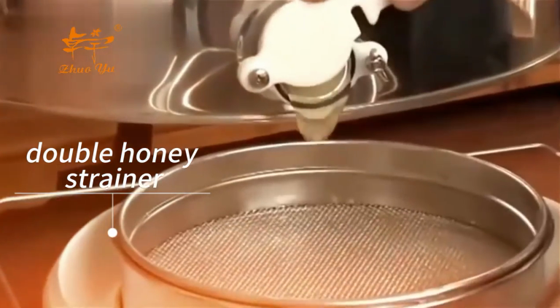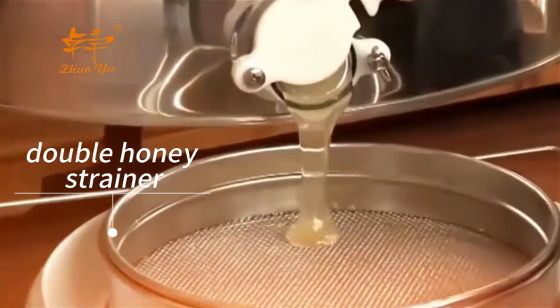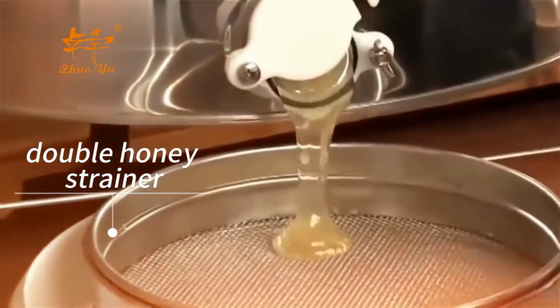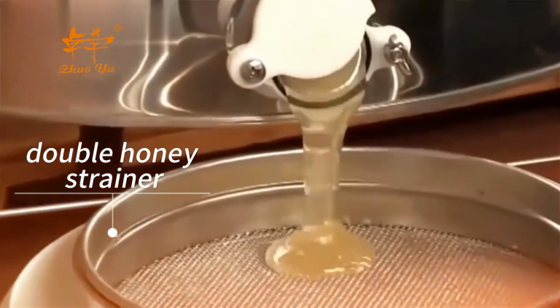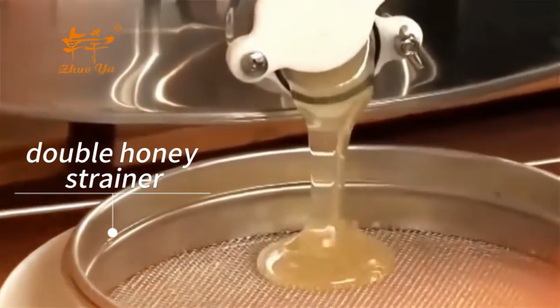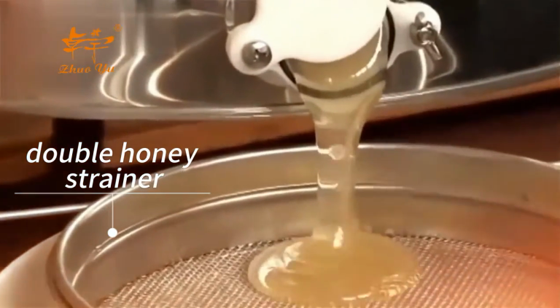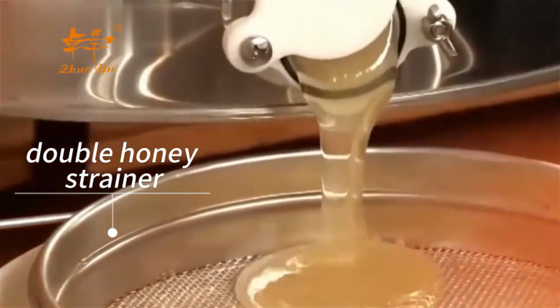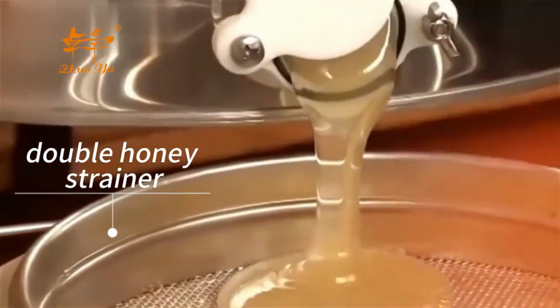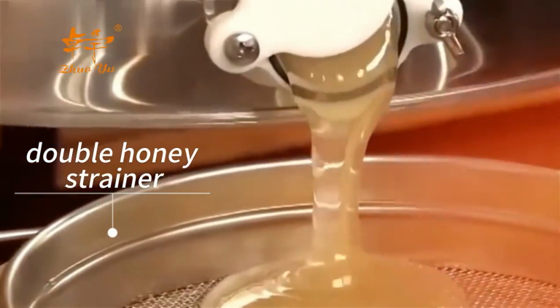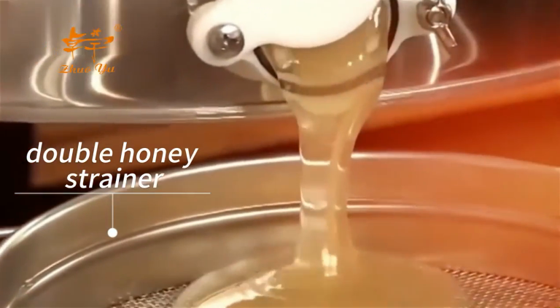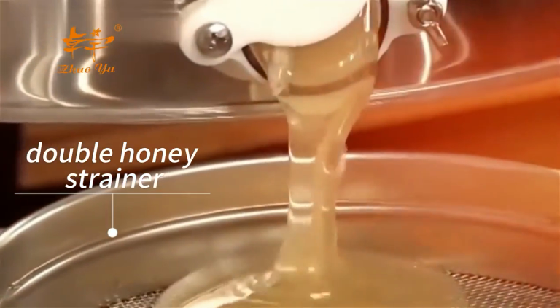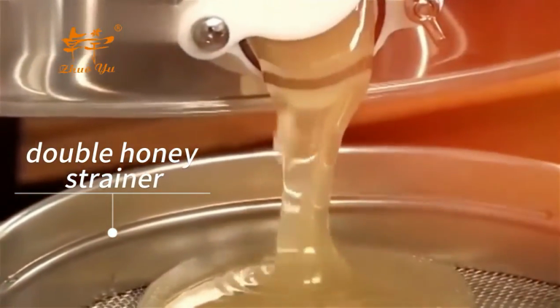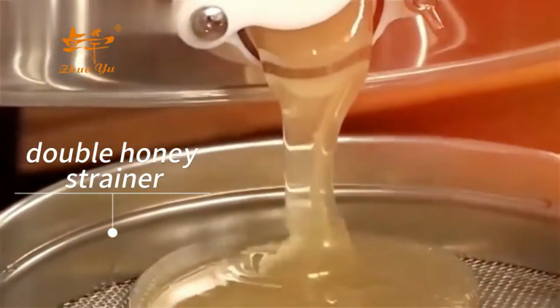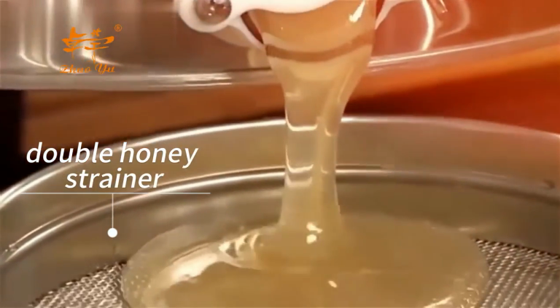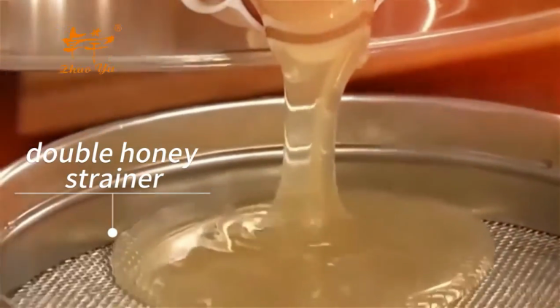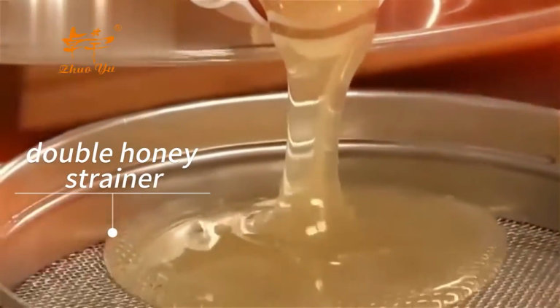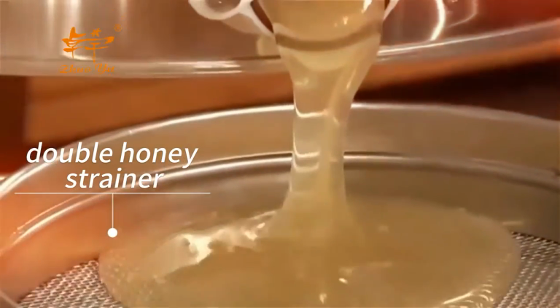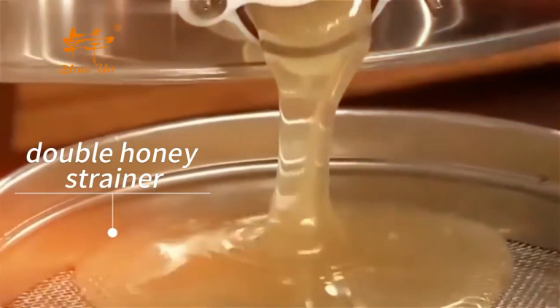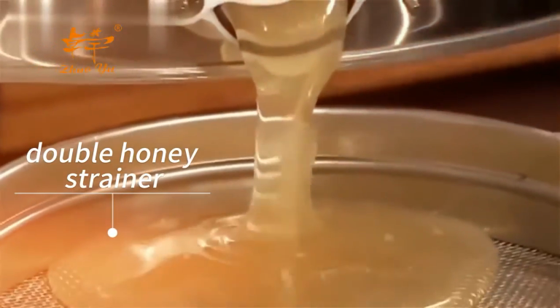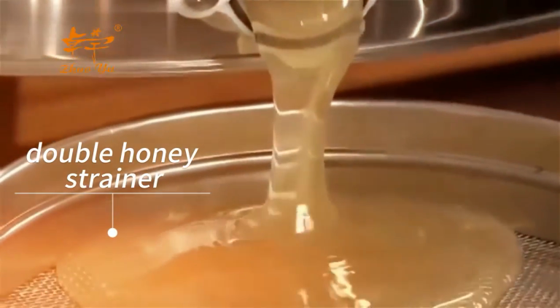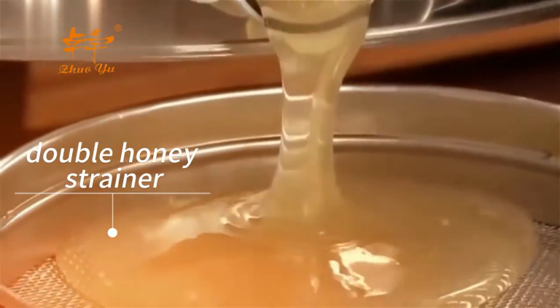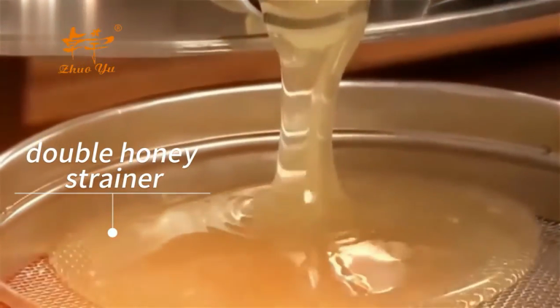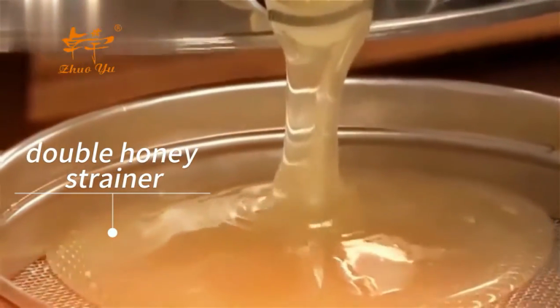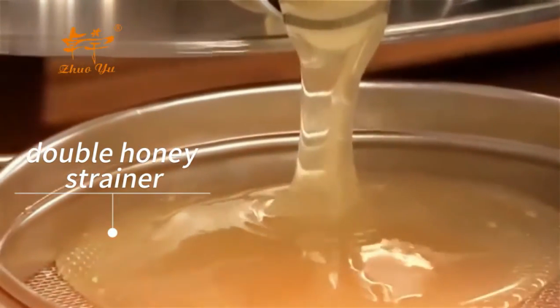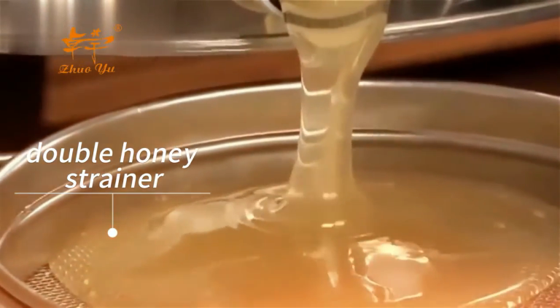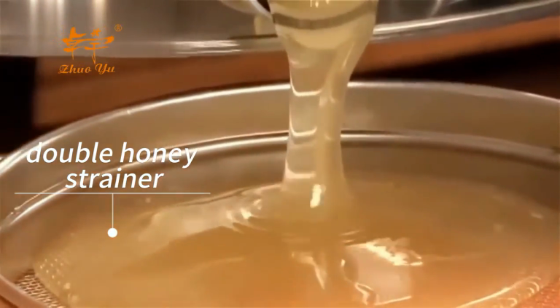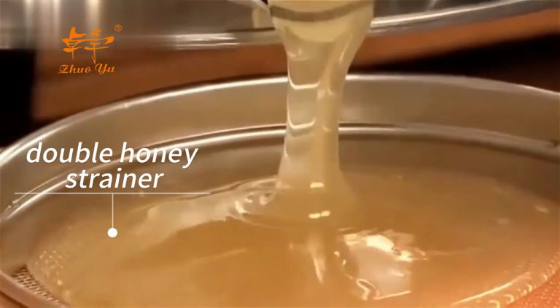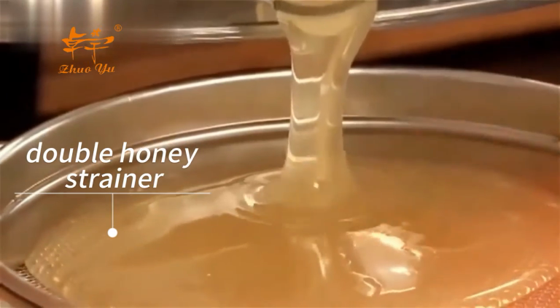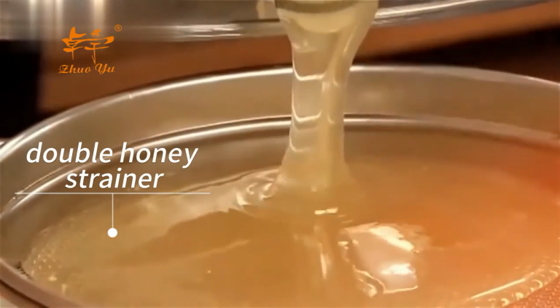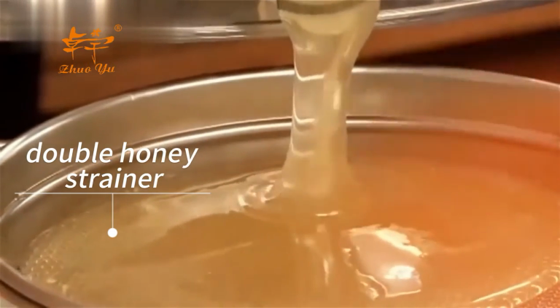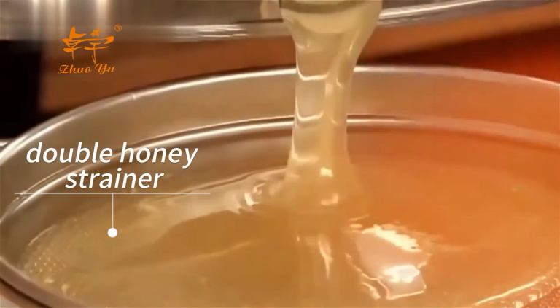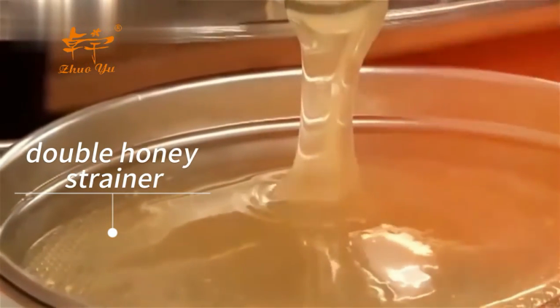Opening up the honey tap — nice clear honey — goes straight into the filter.